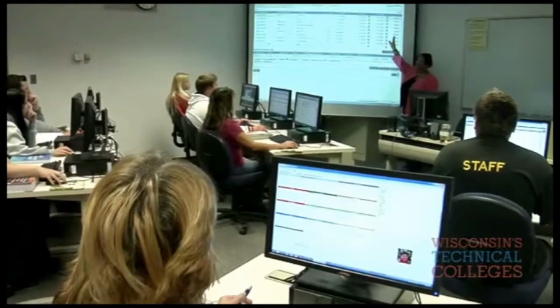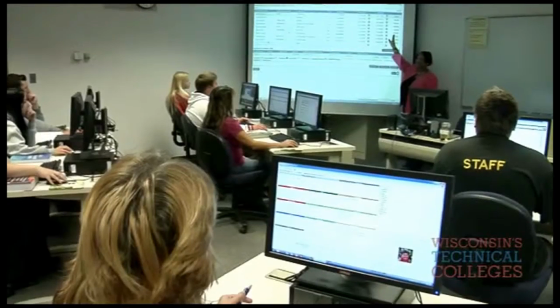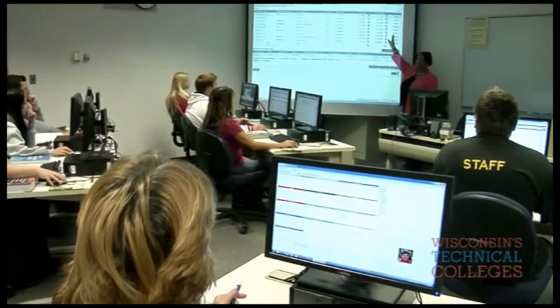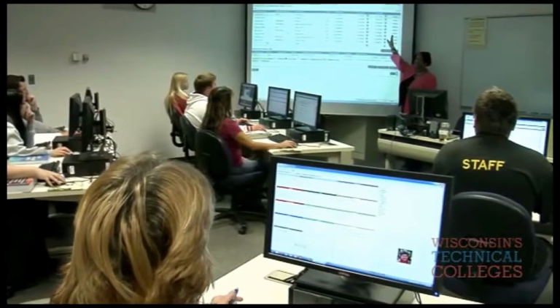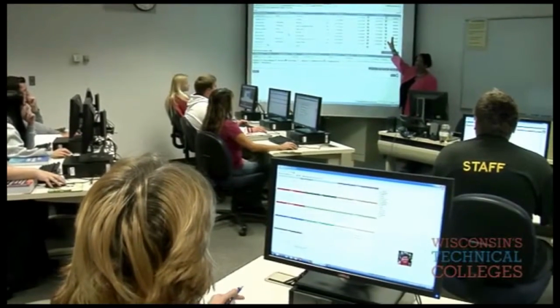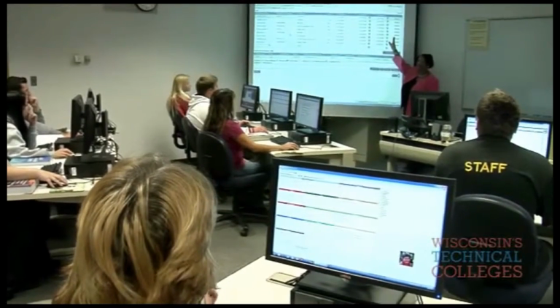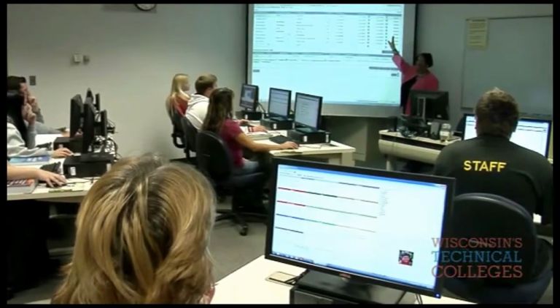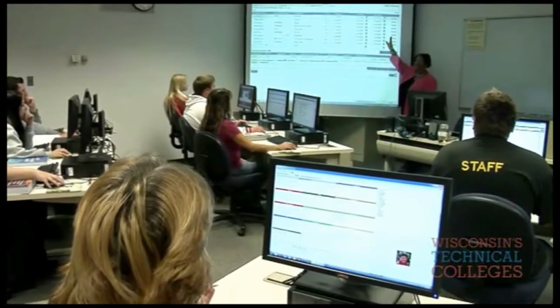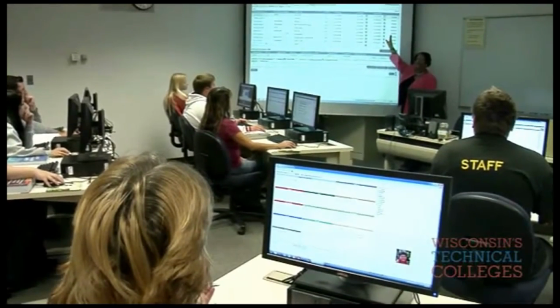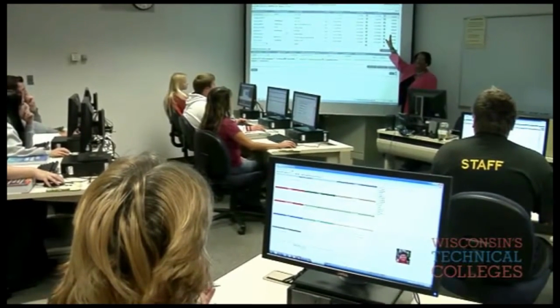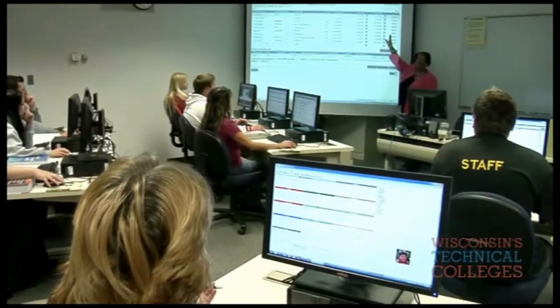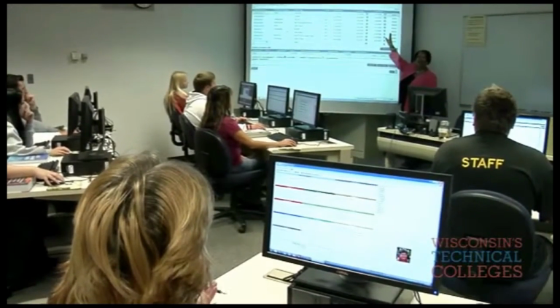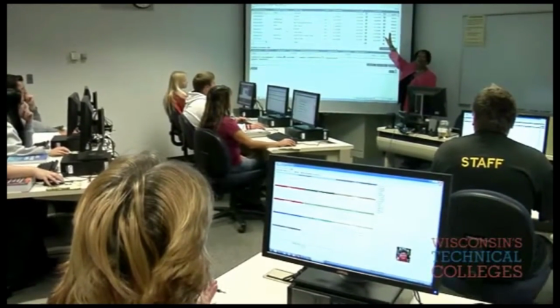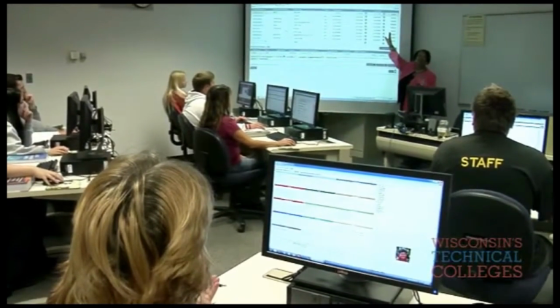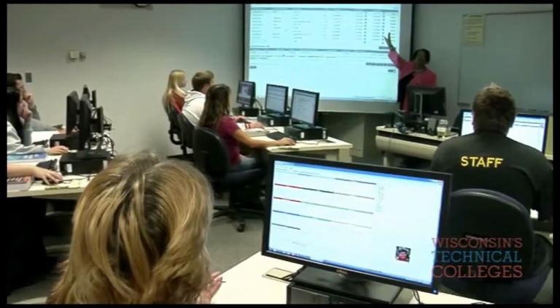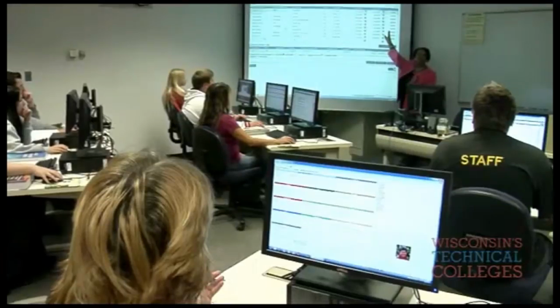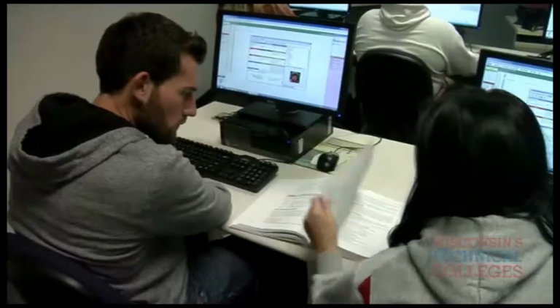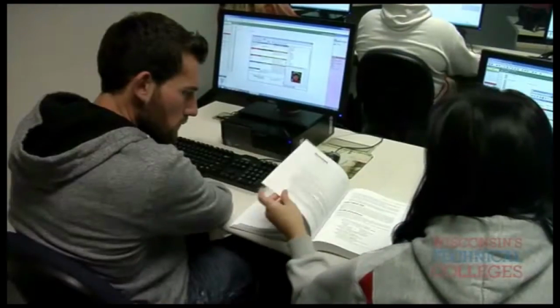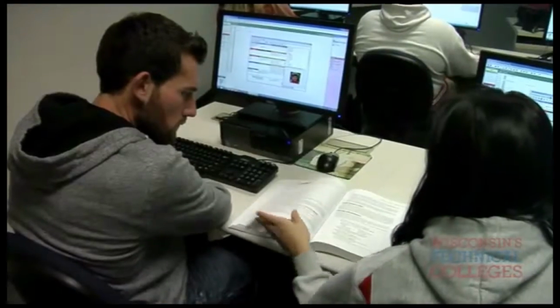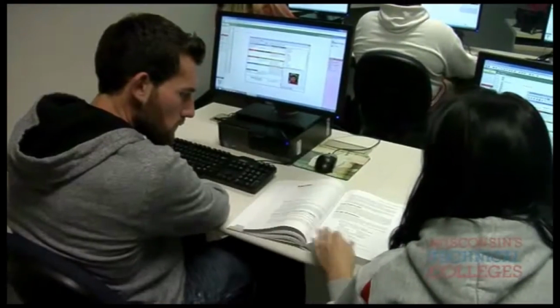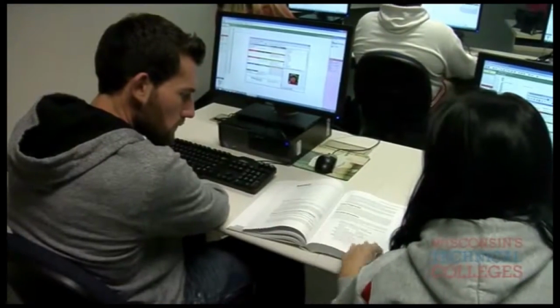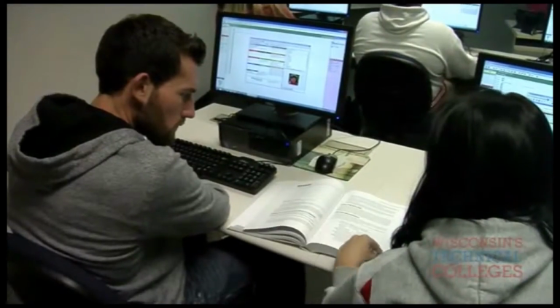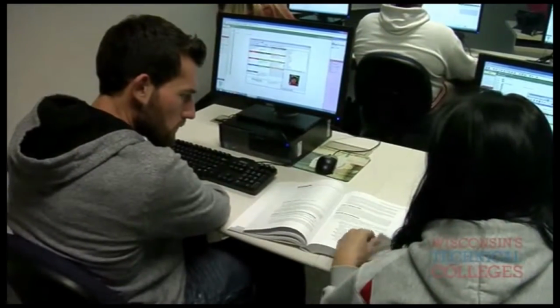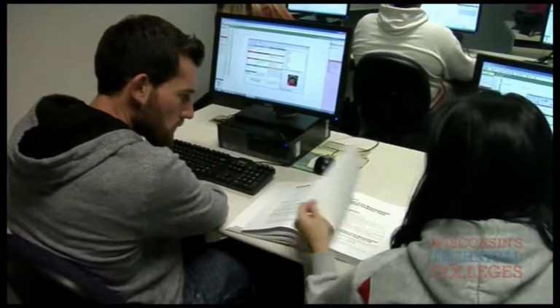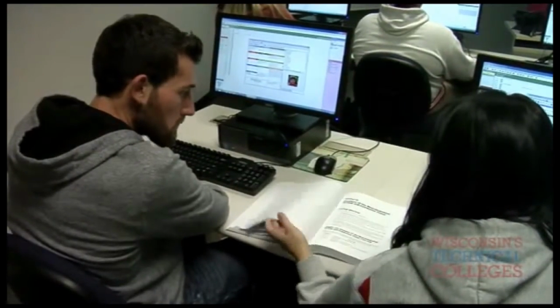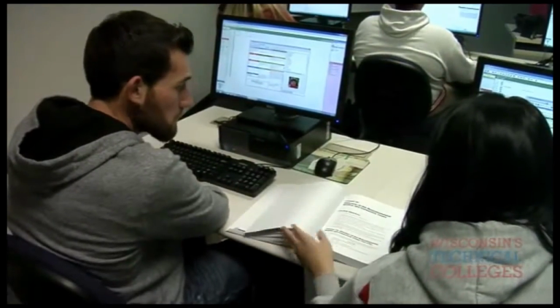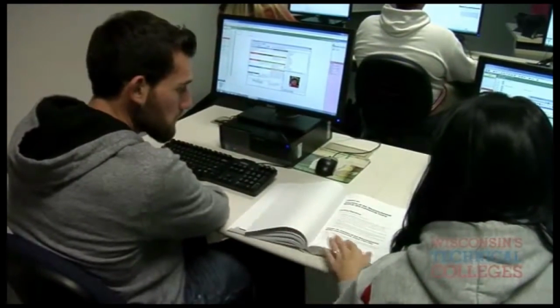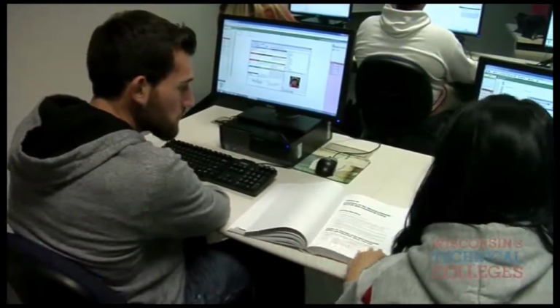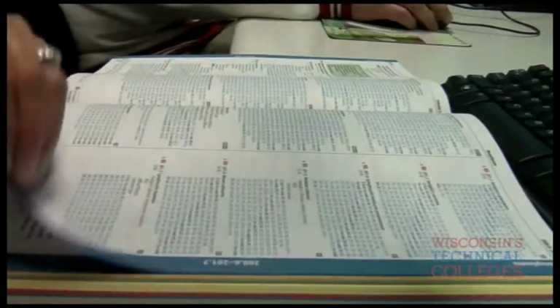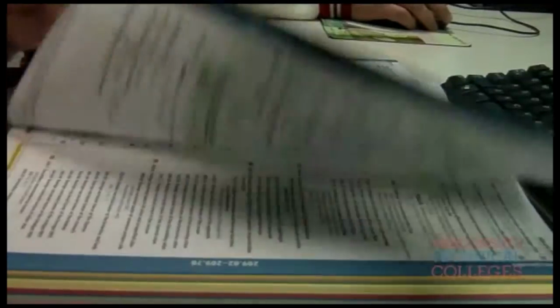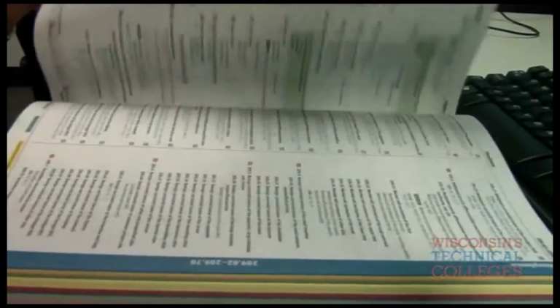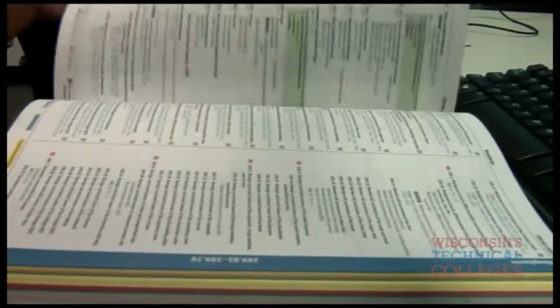Class sizes vary between 15 and 22 students, so it's a good size in order to give them the attention that they need to succeed in the course.